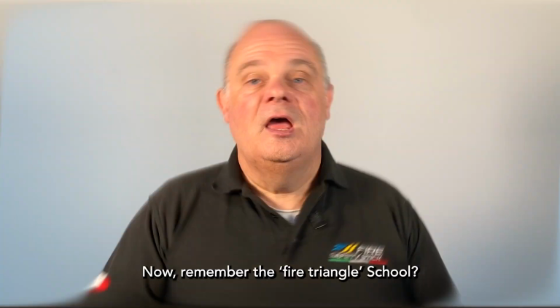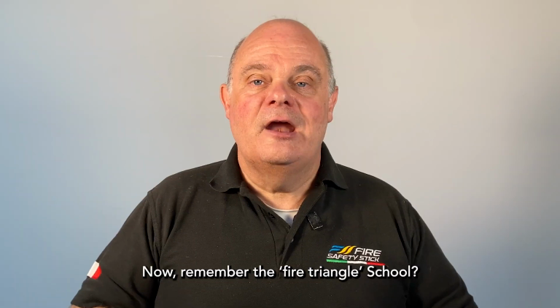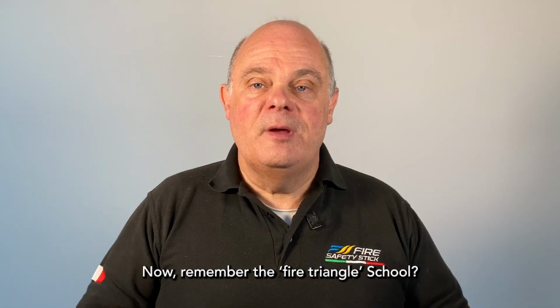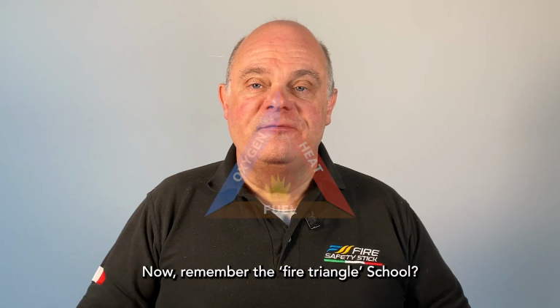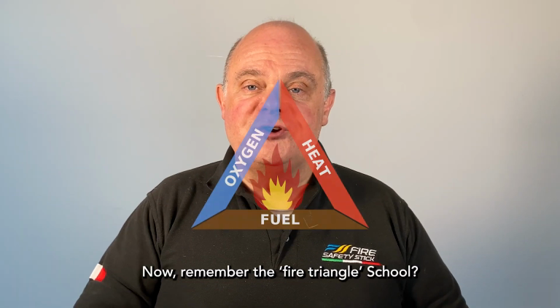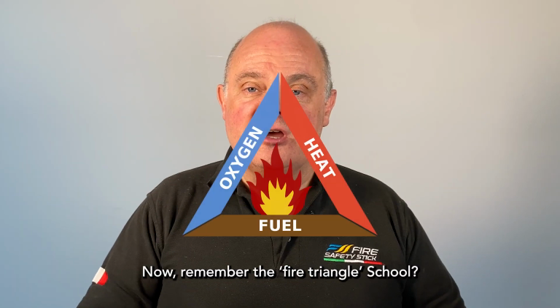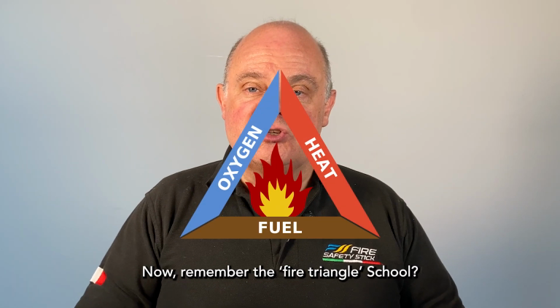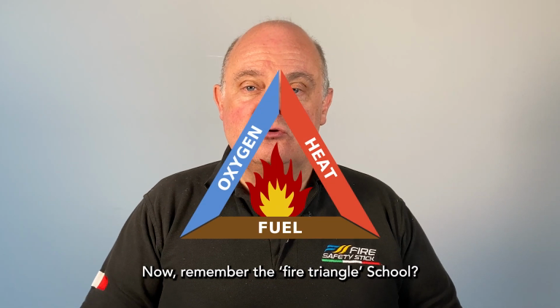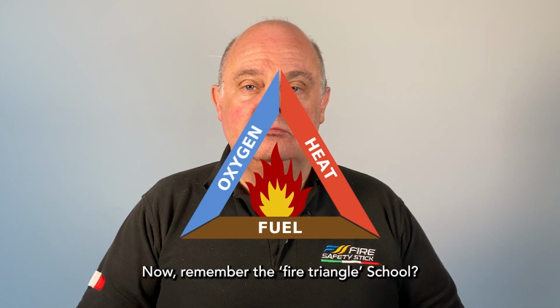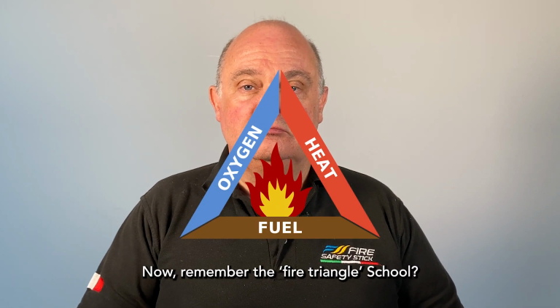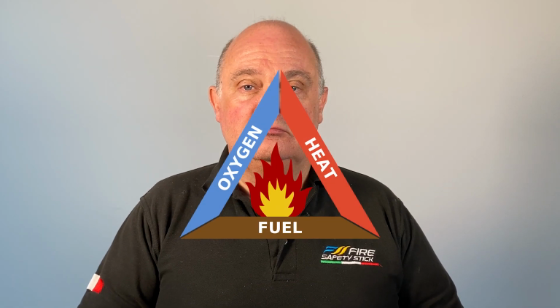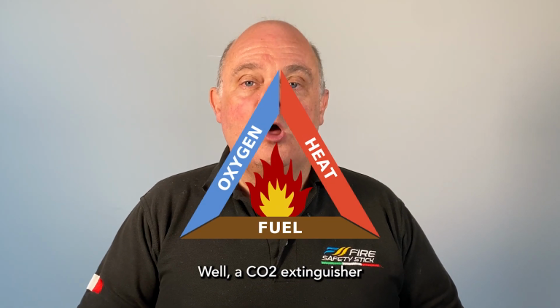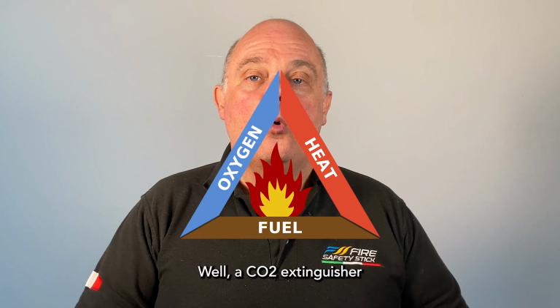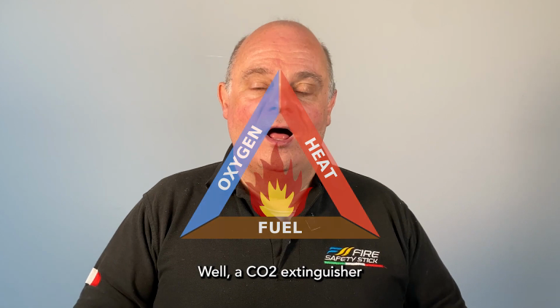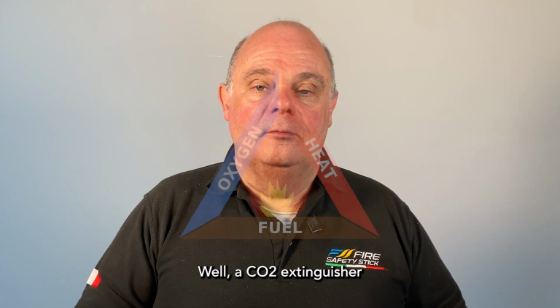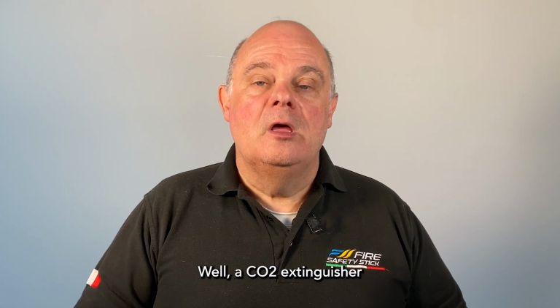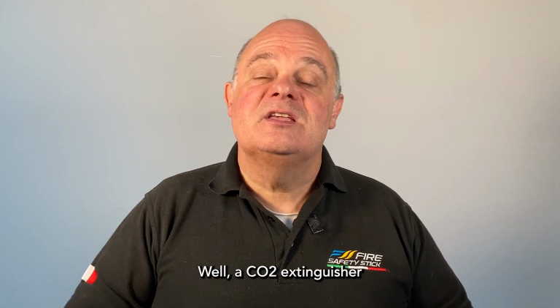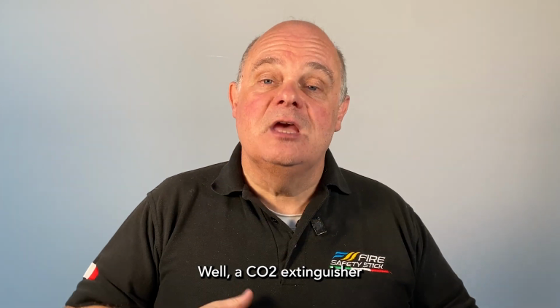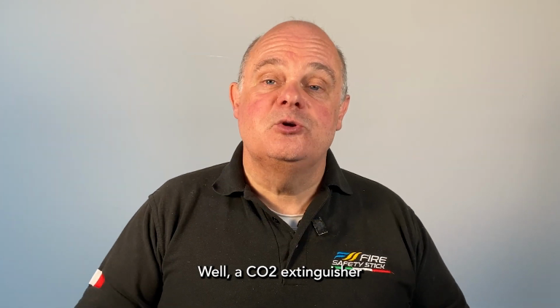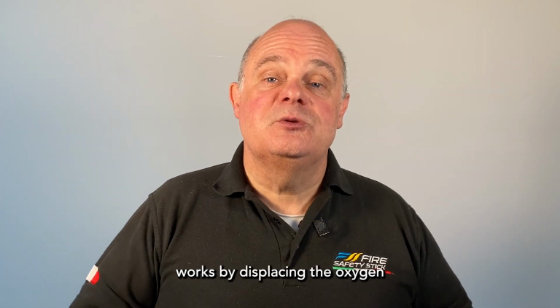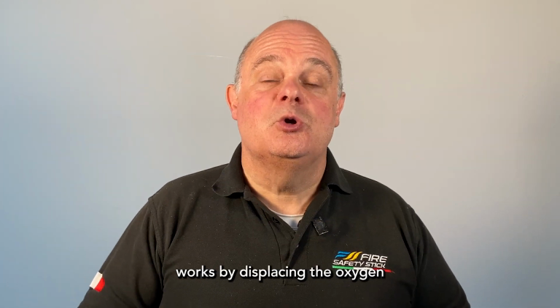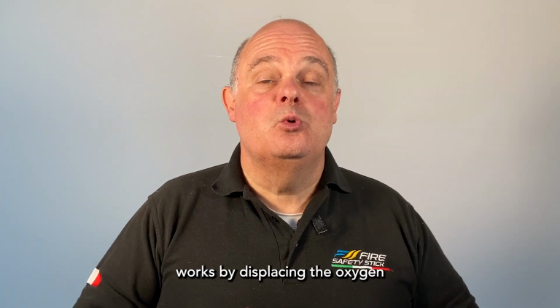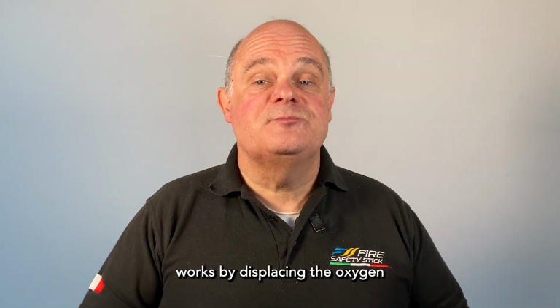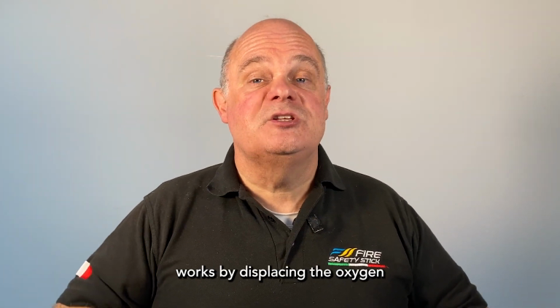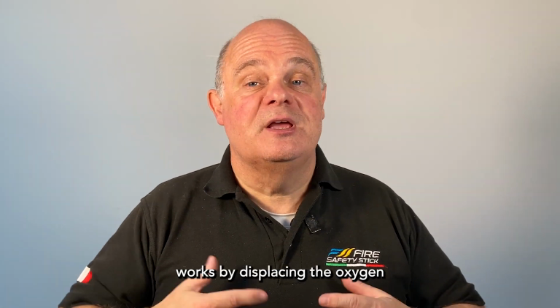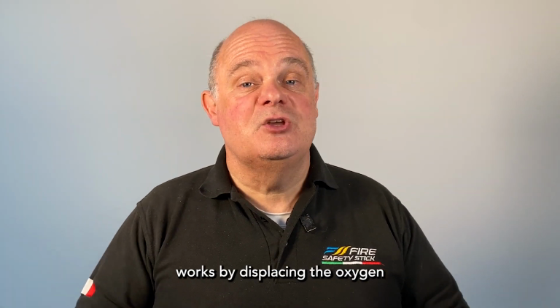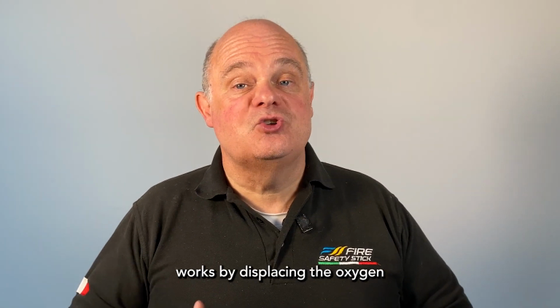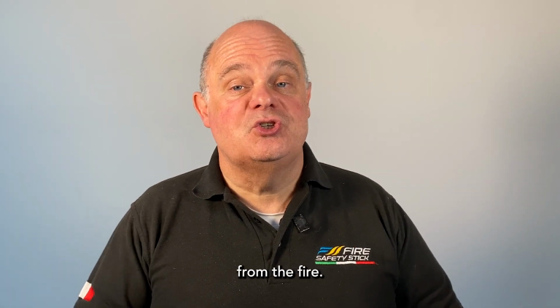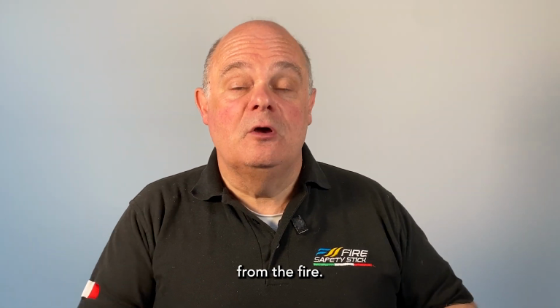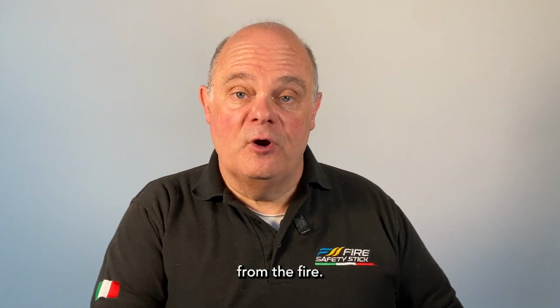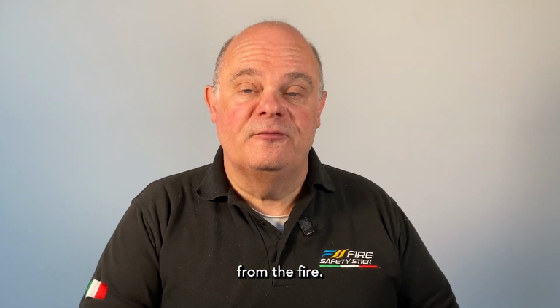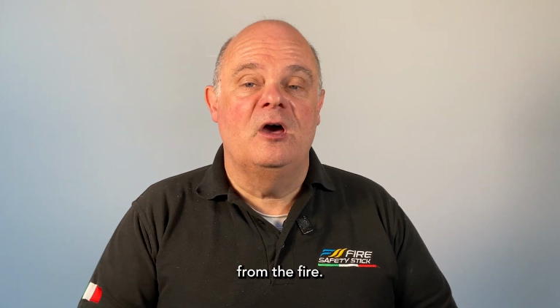Now remember the fire triangle at school? Well, a CO2 extinguisher works by displacing the oxygen from the fire.